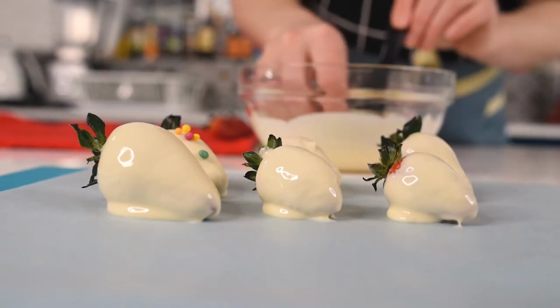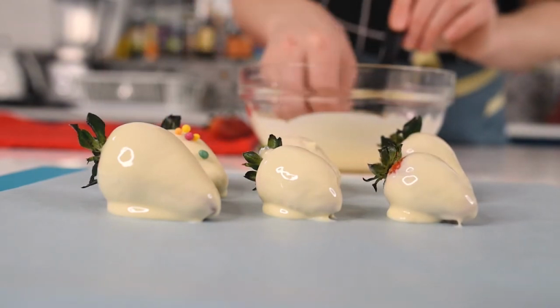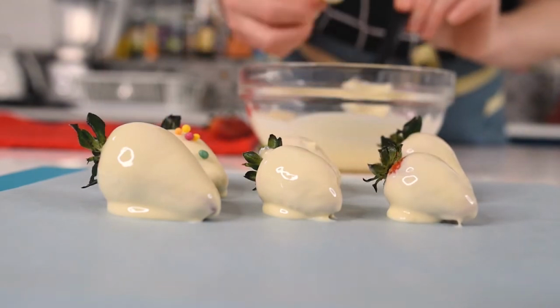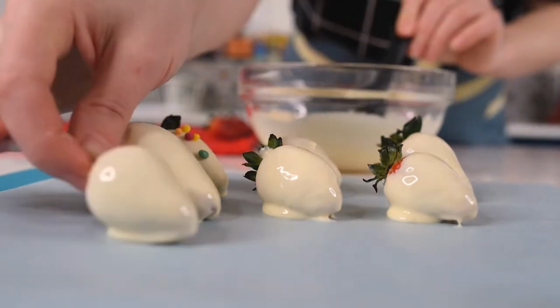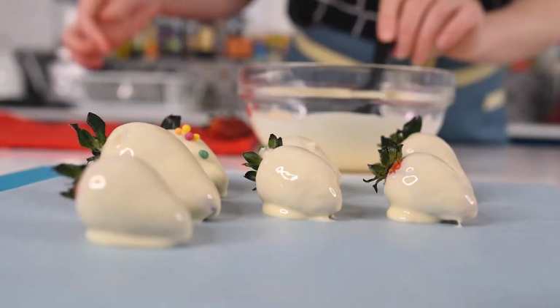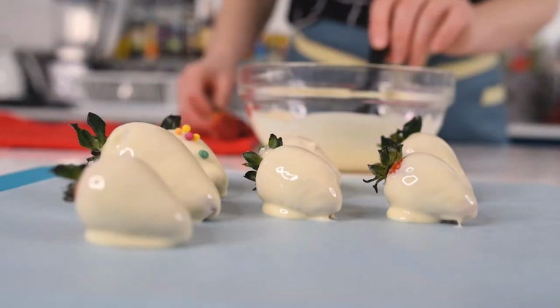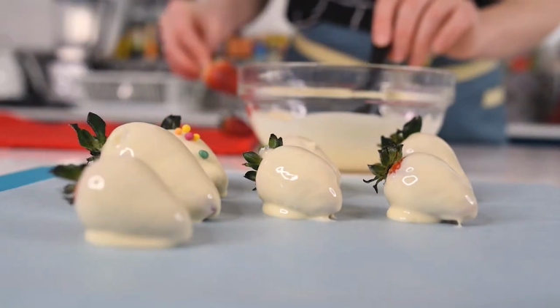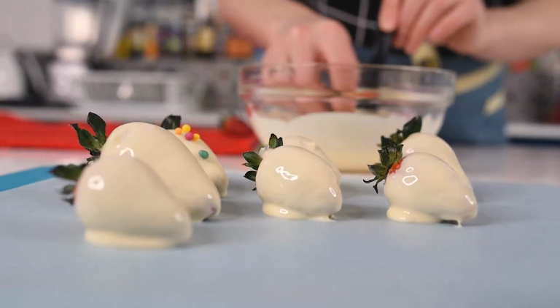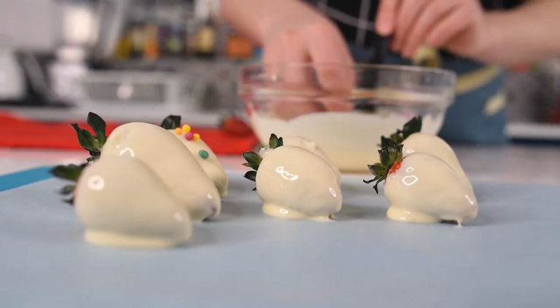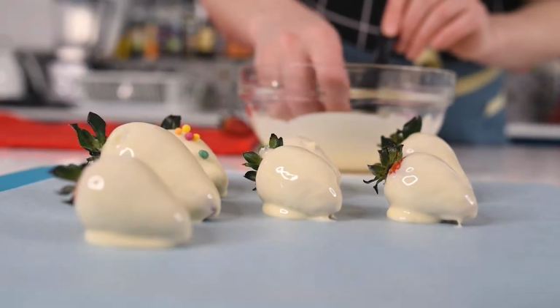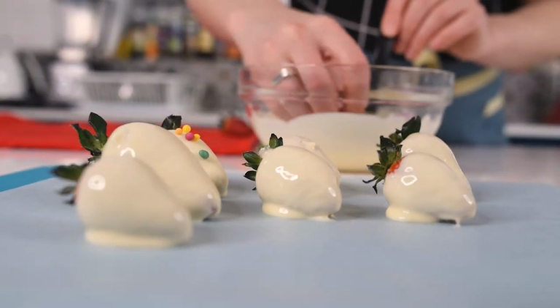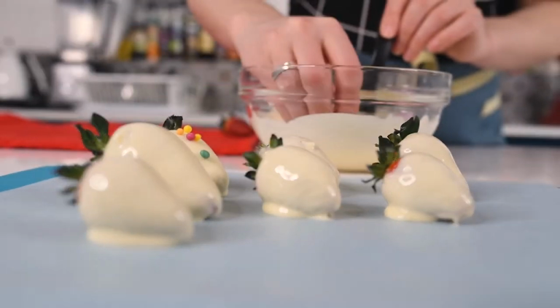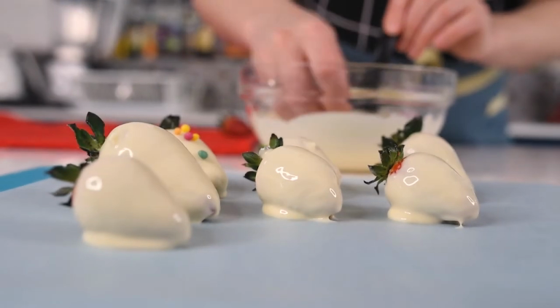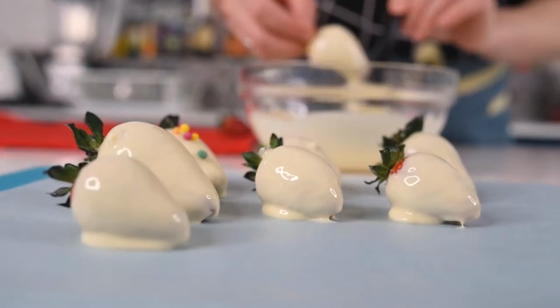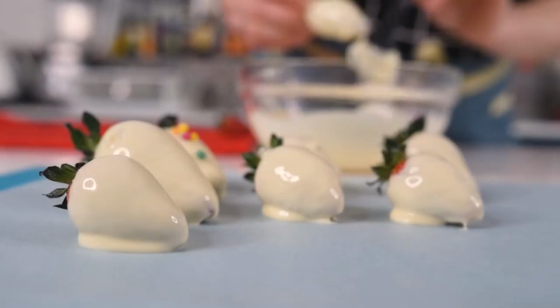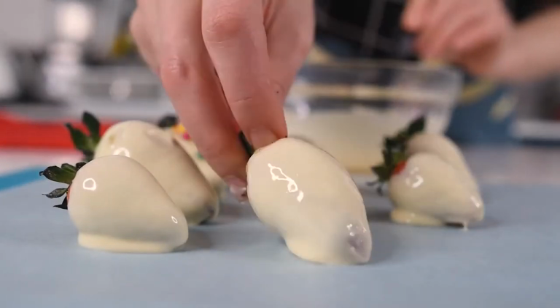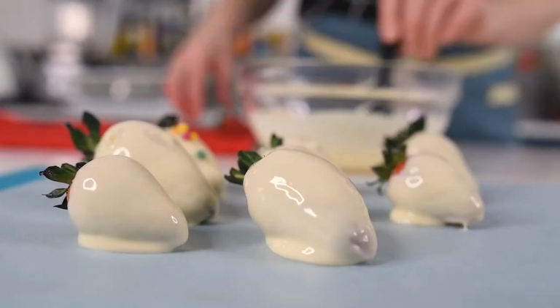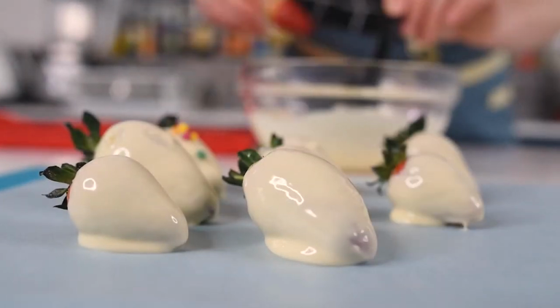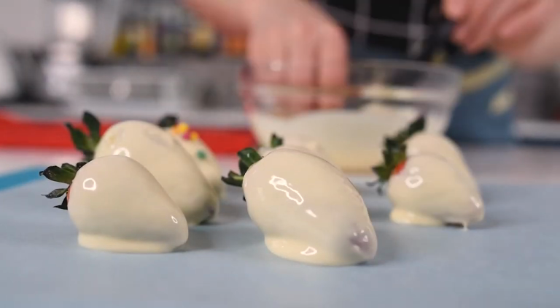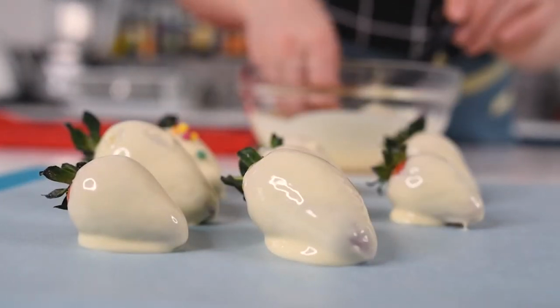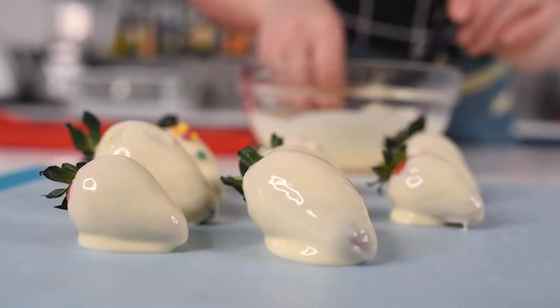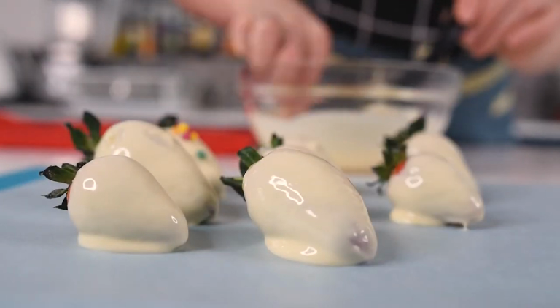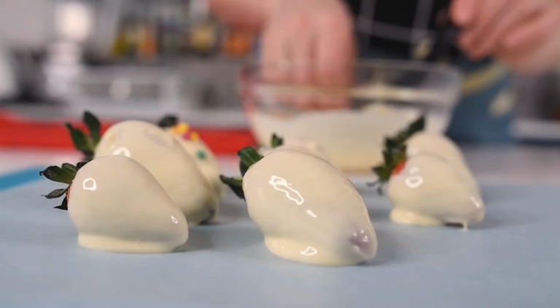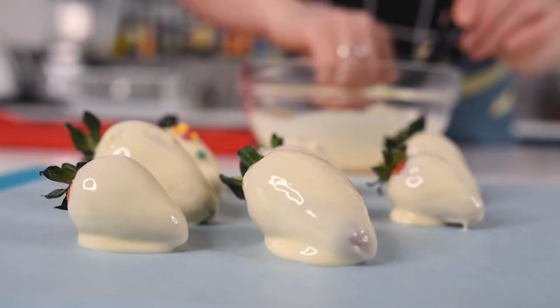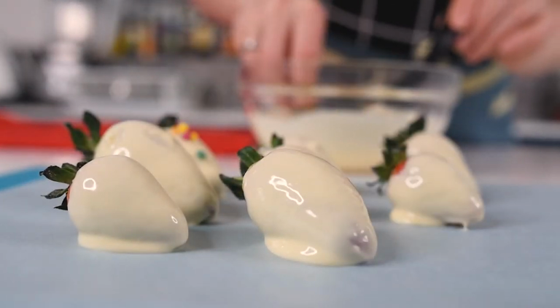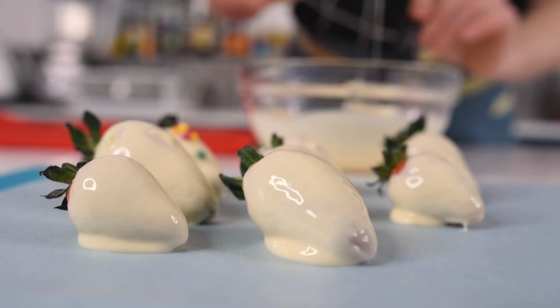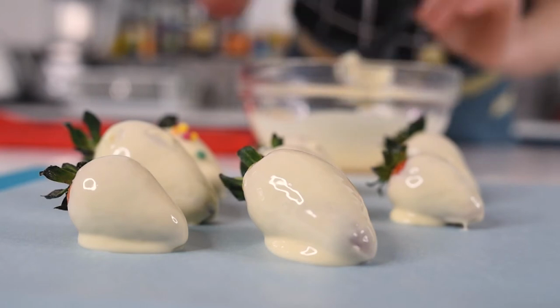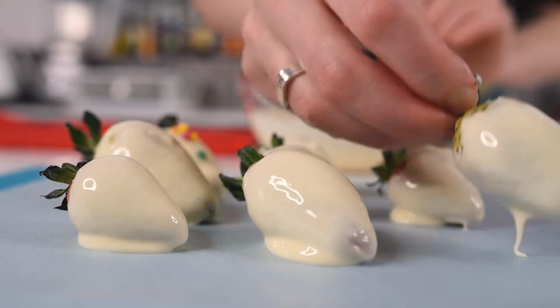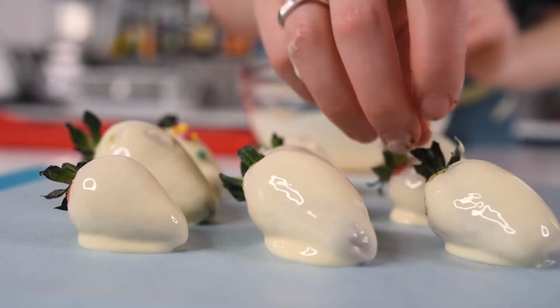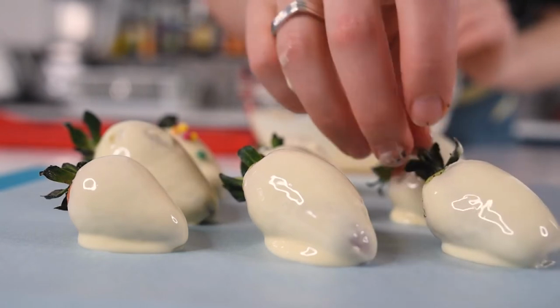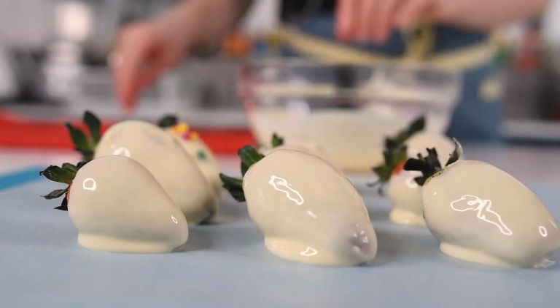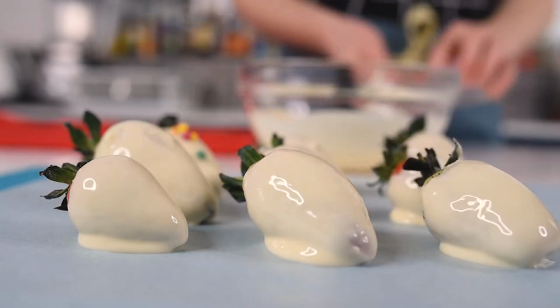They are beautiful and amazing. Put them in the fridge to set and let's move on to the next recipe.